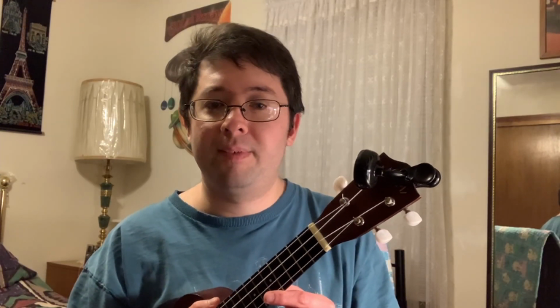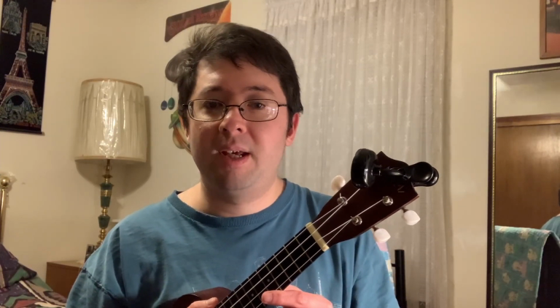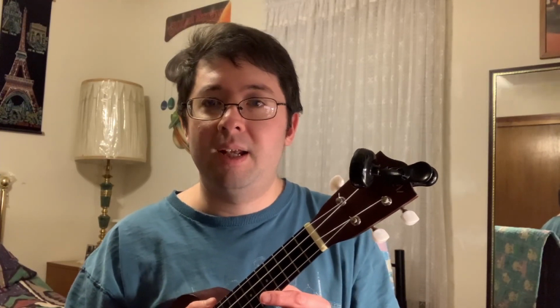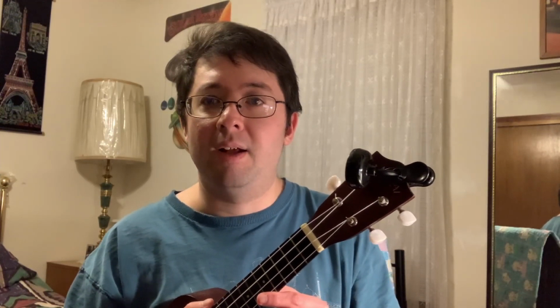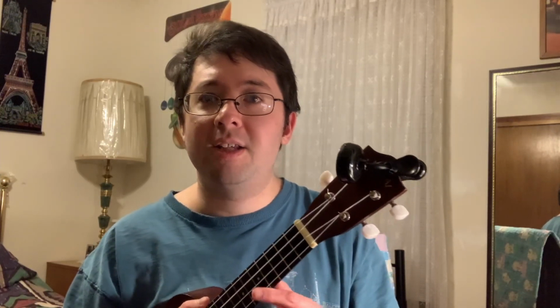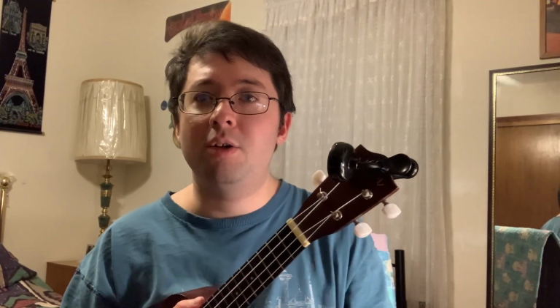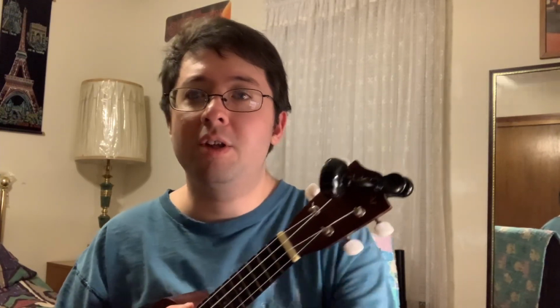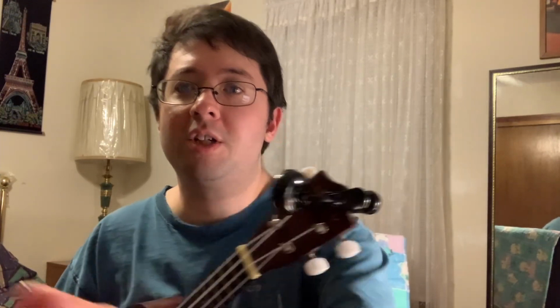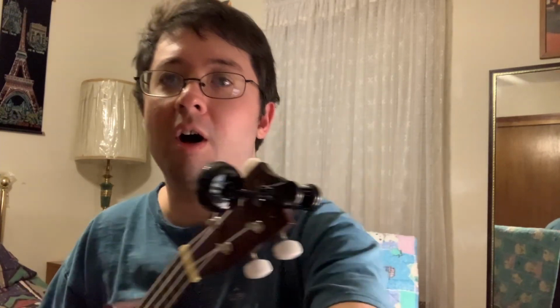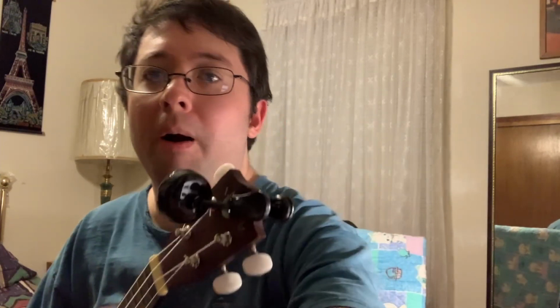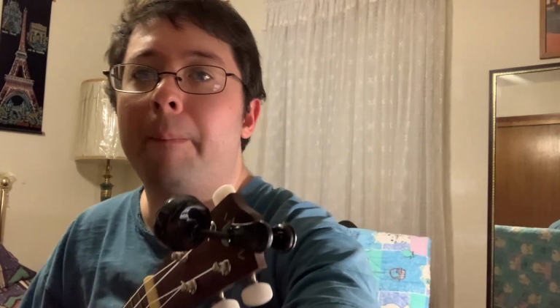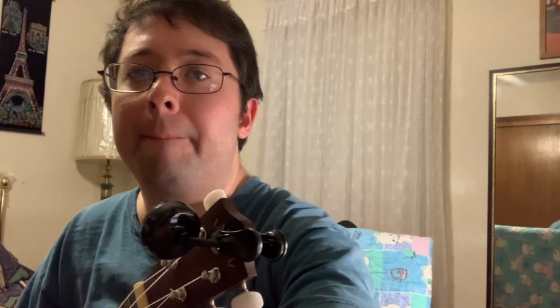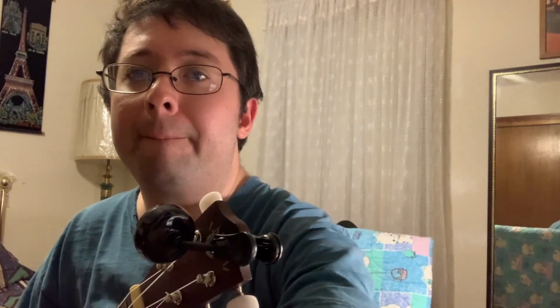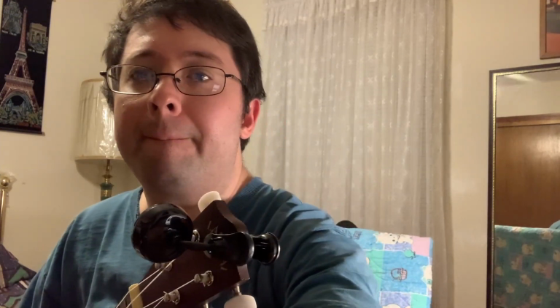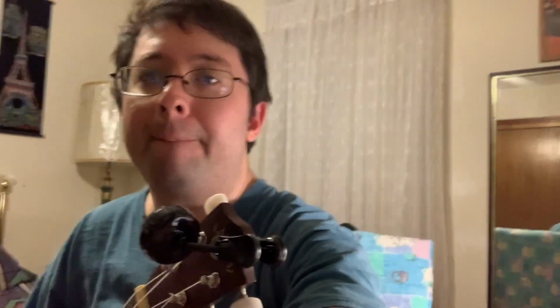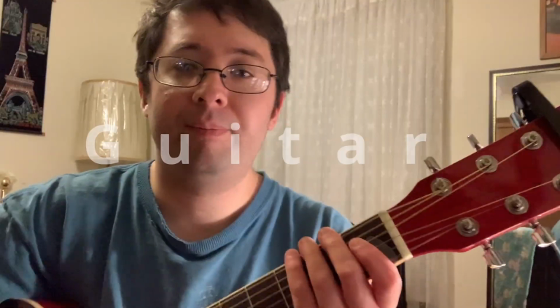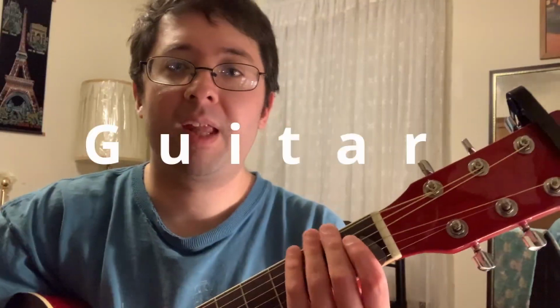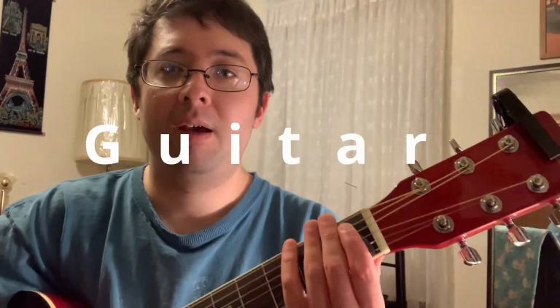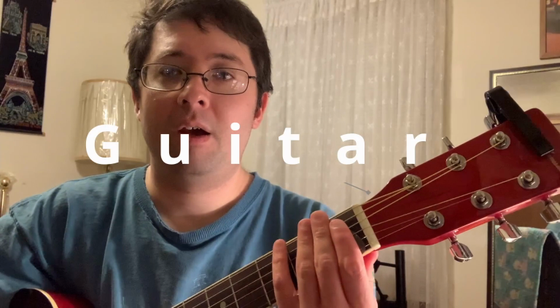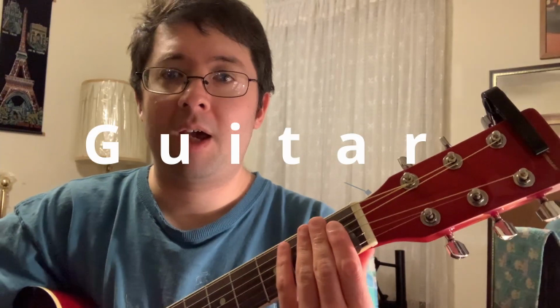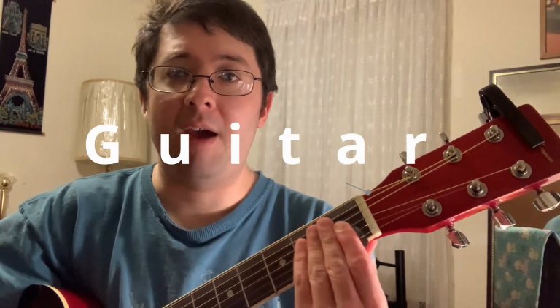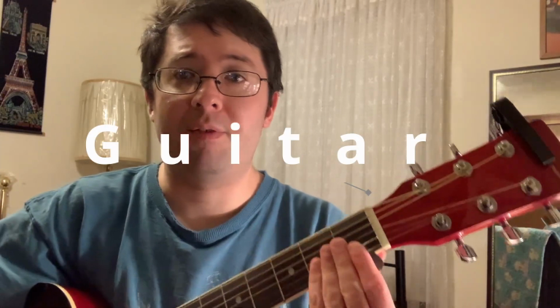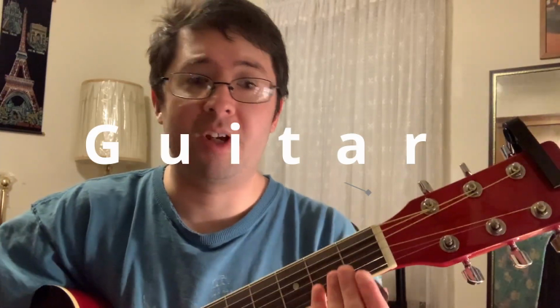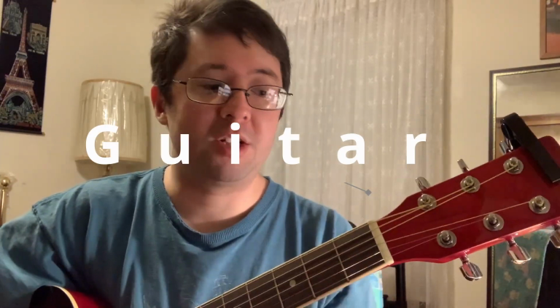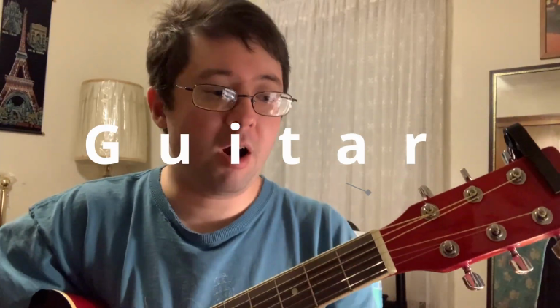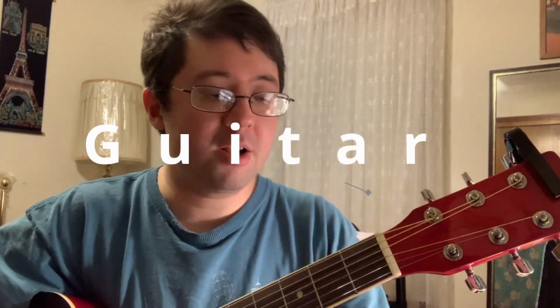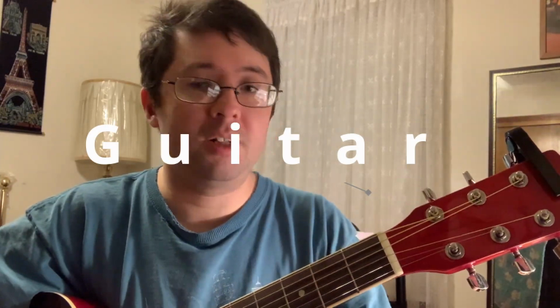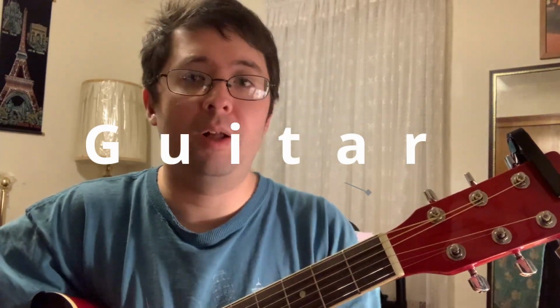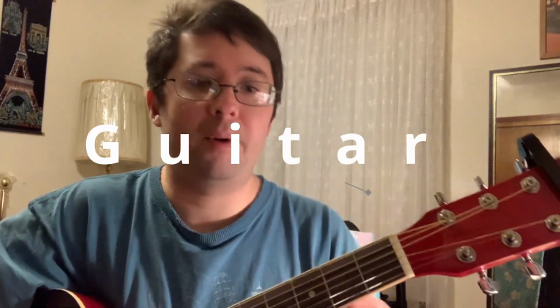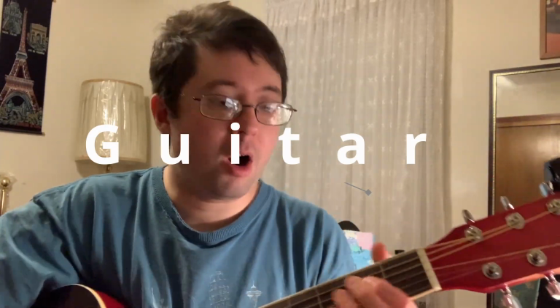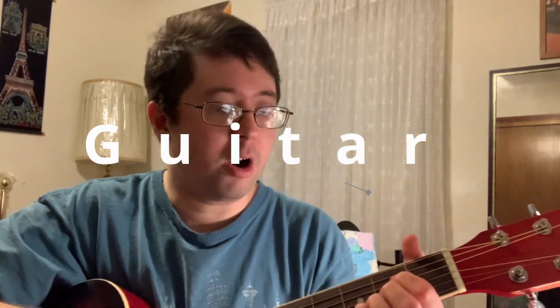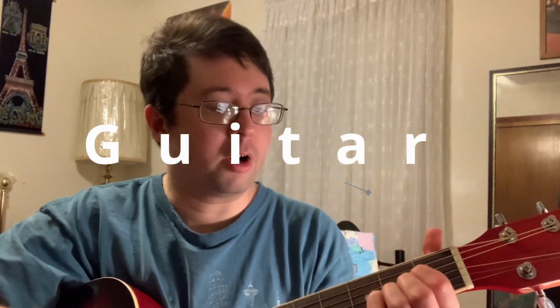Now let's go to the guitar. For the guitar, it's a little bit harder.